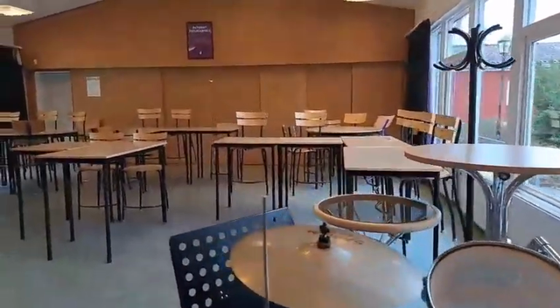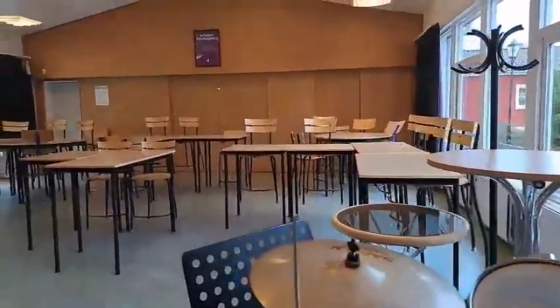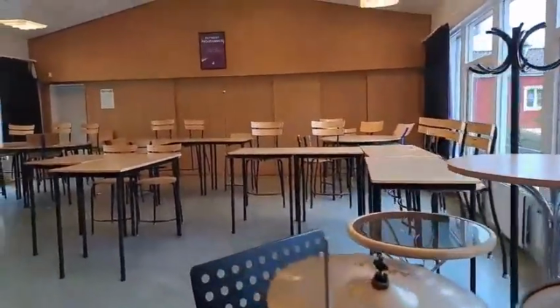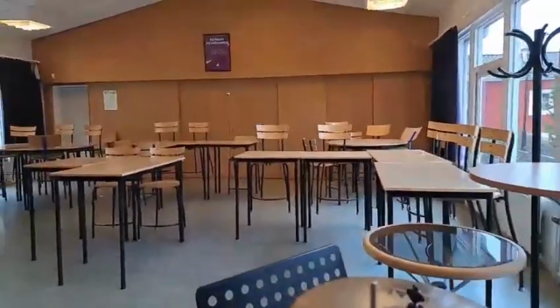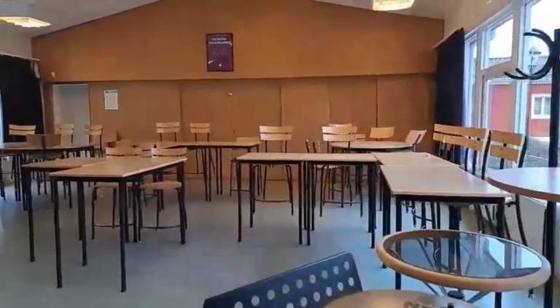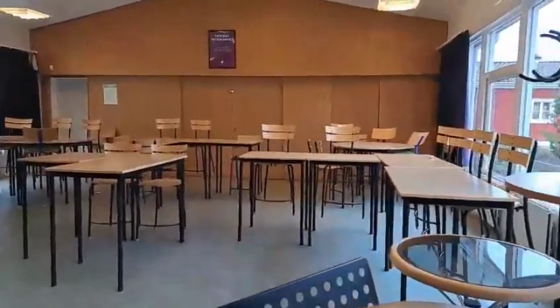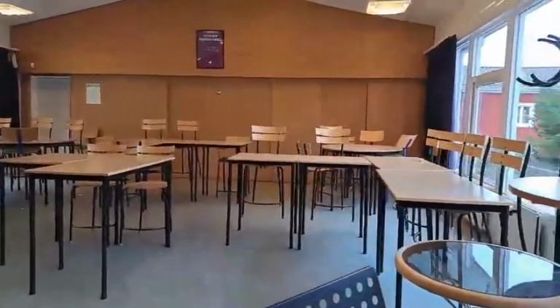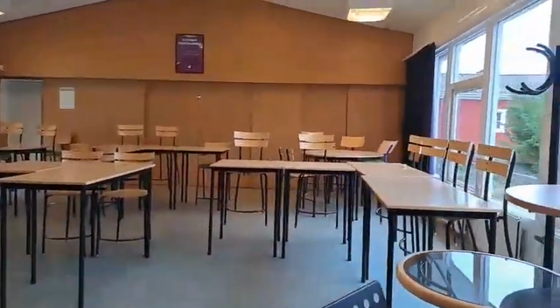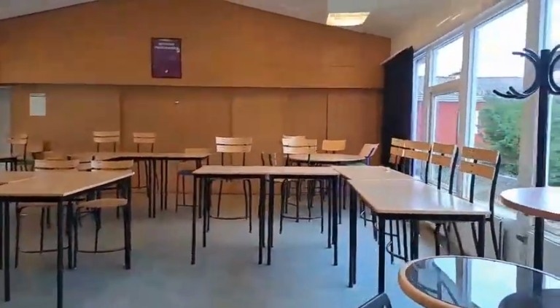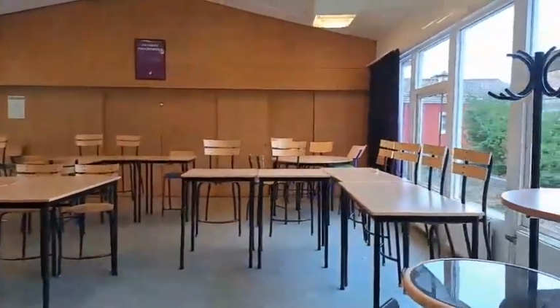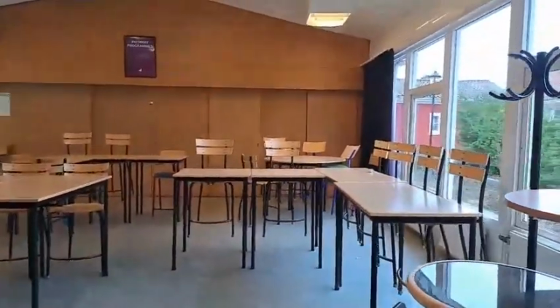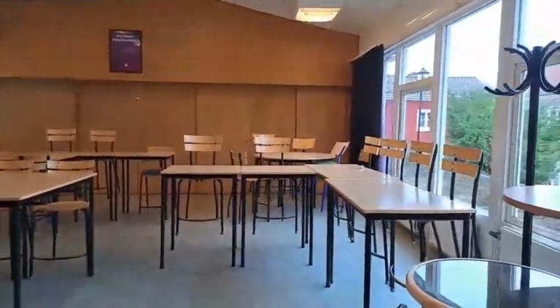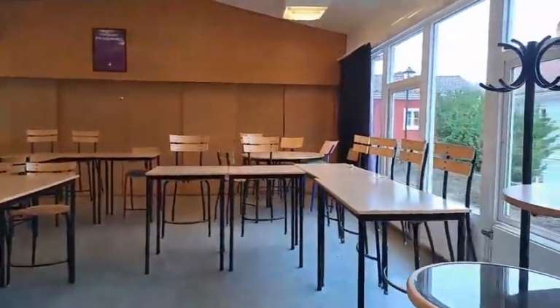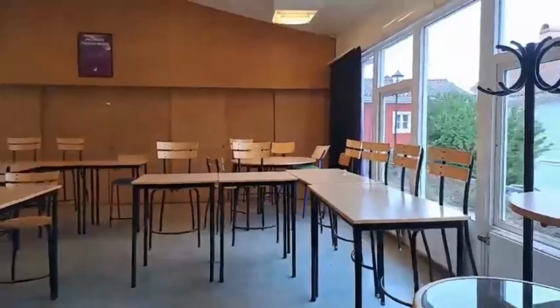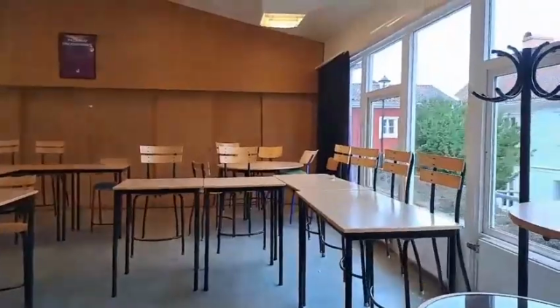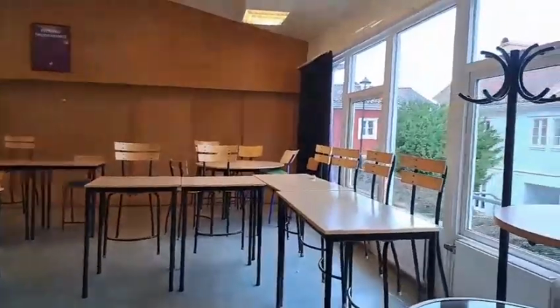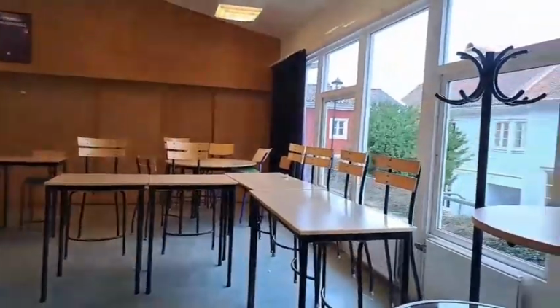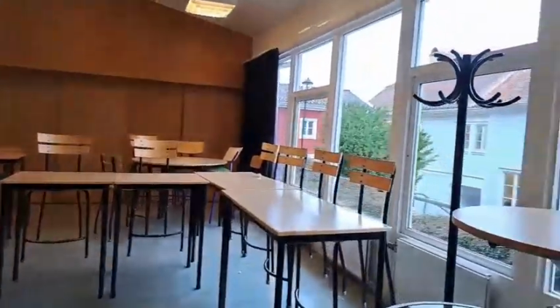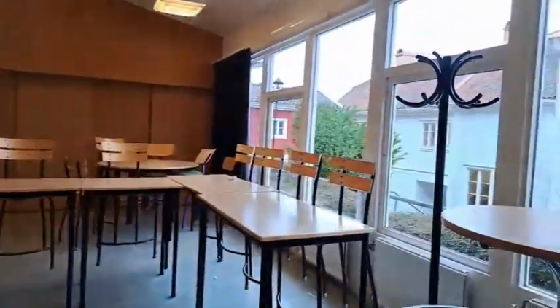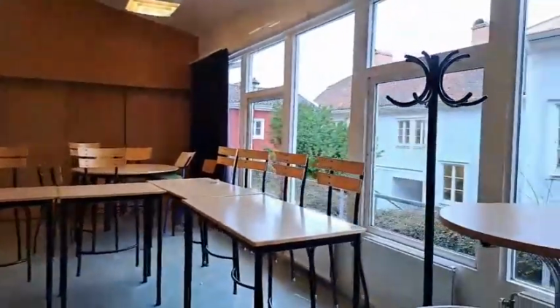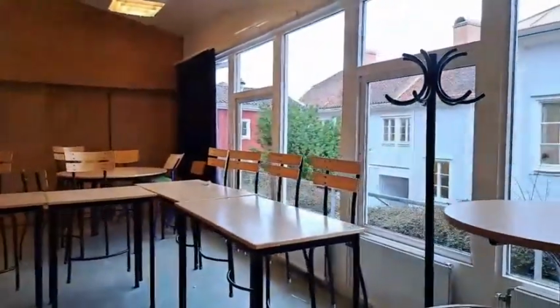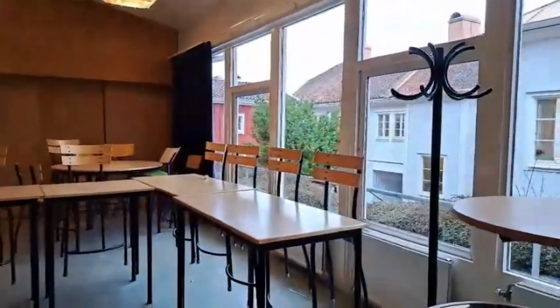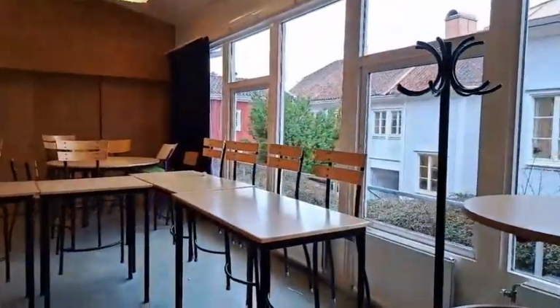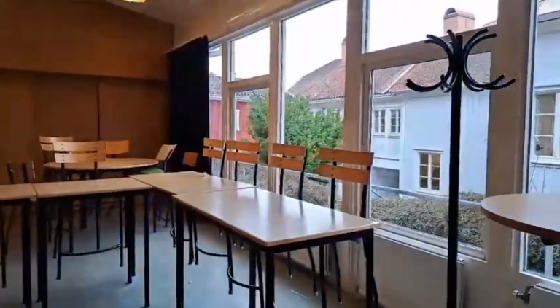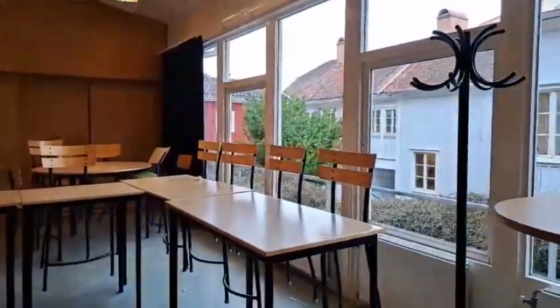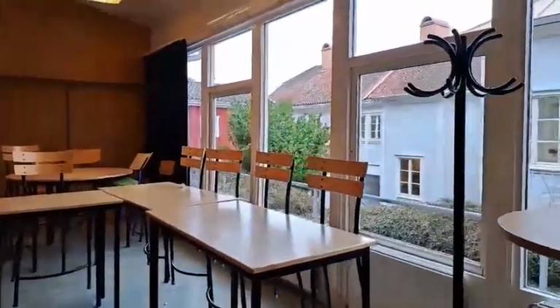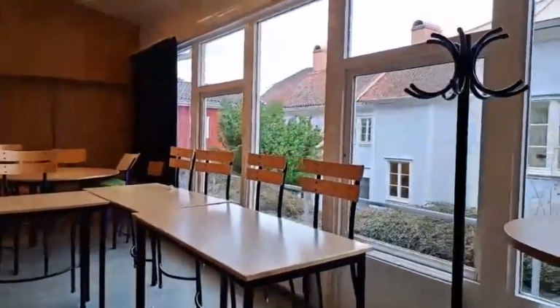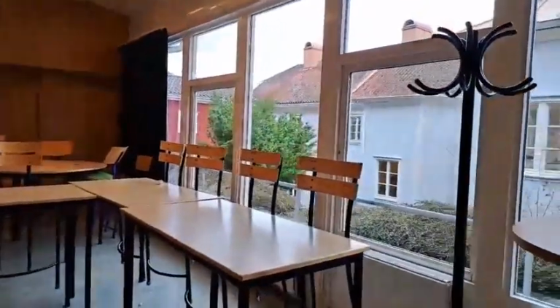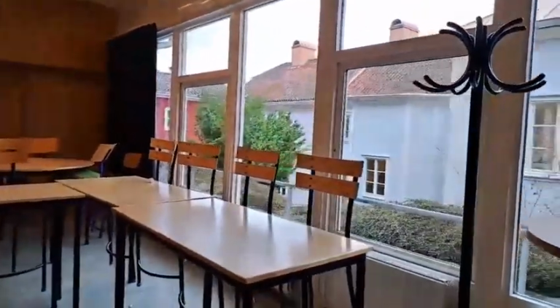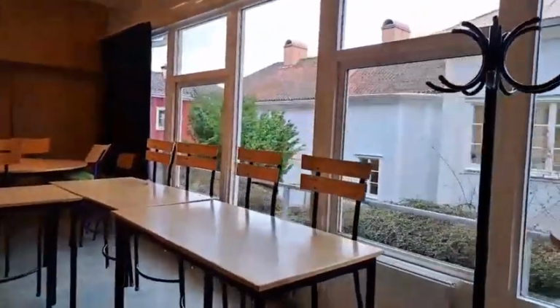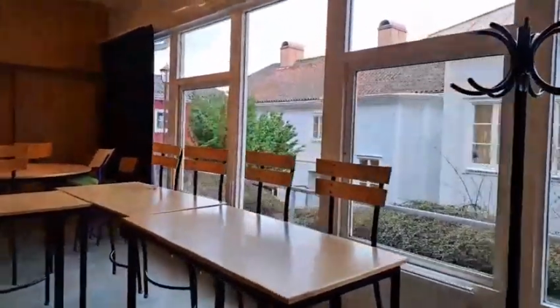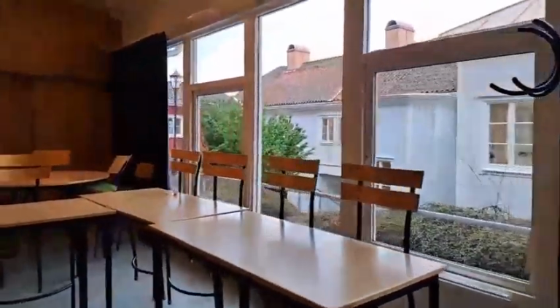This is one of our classrooms where we can perform our presentations and seminars.